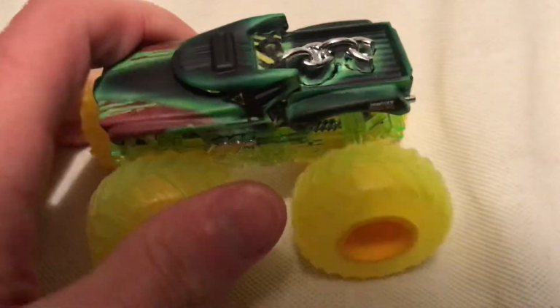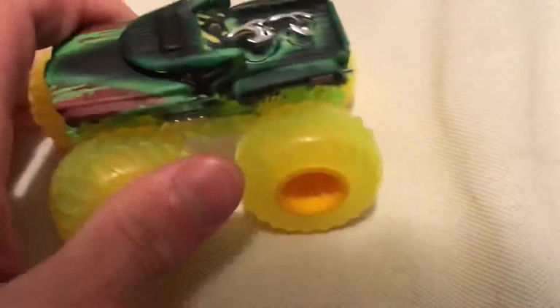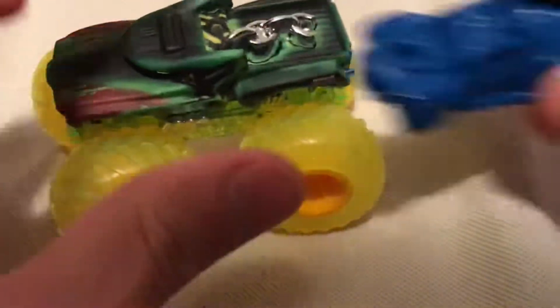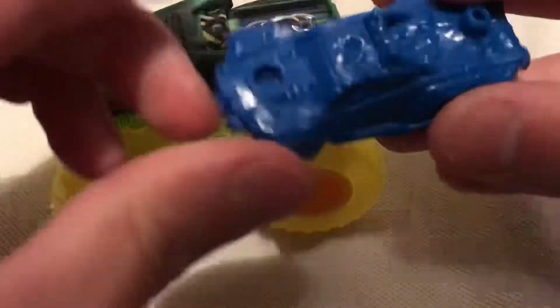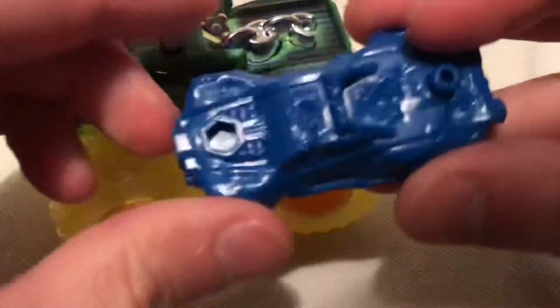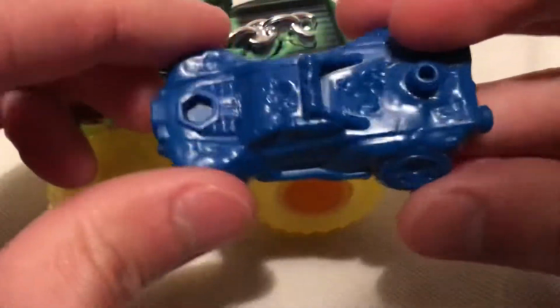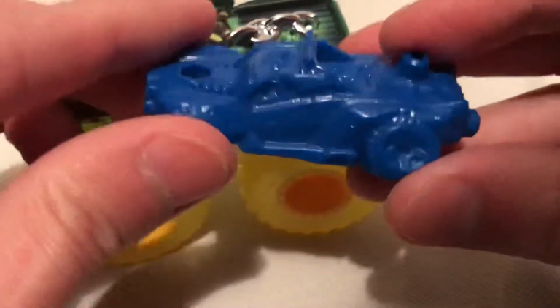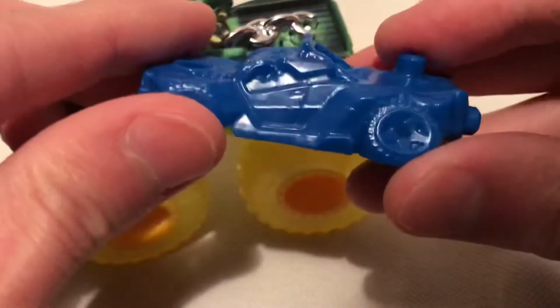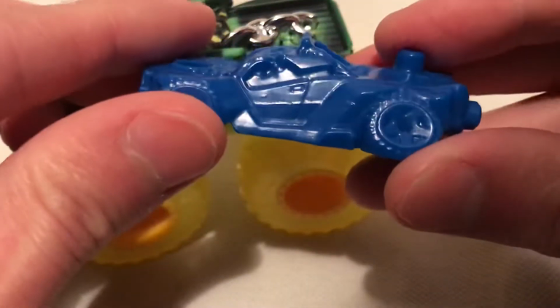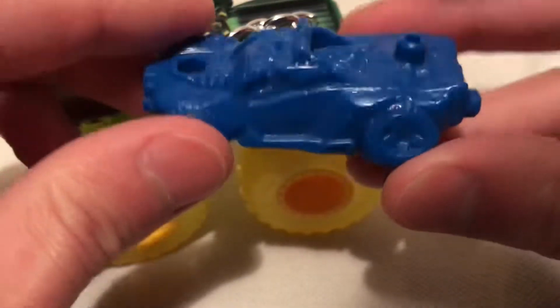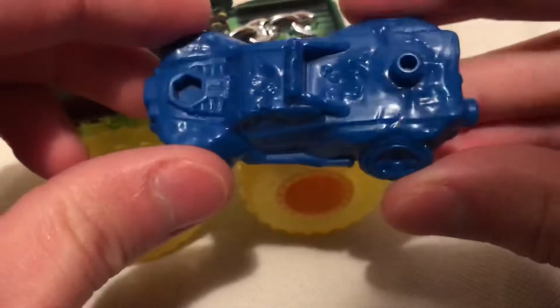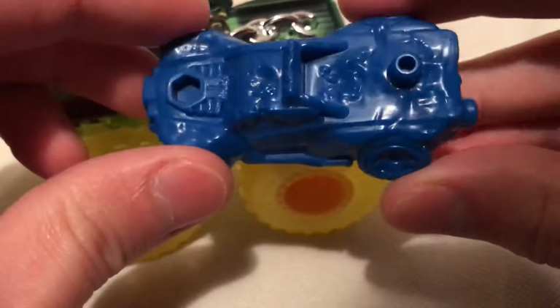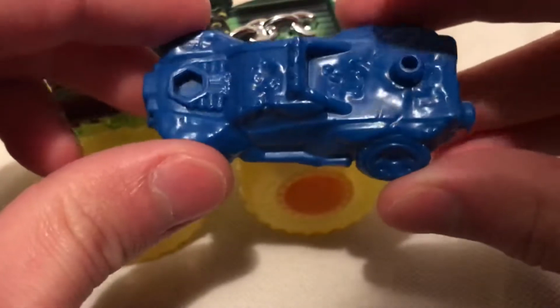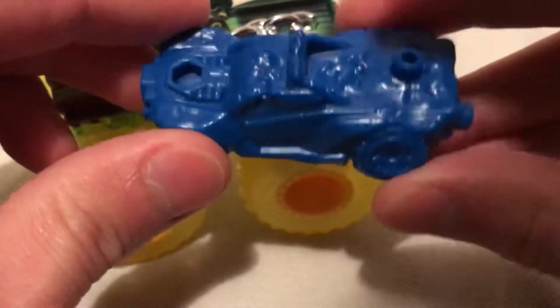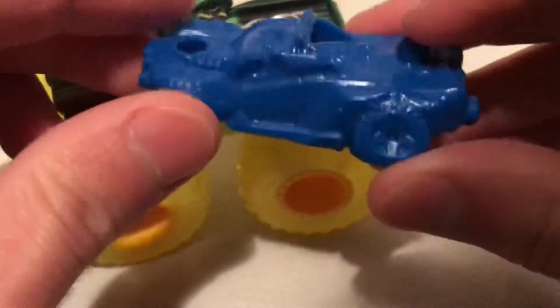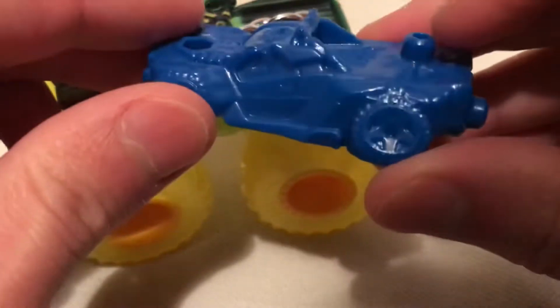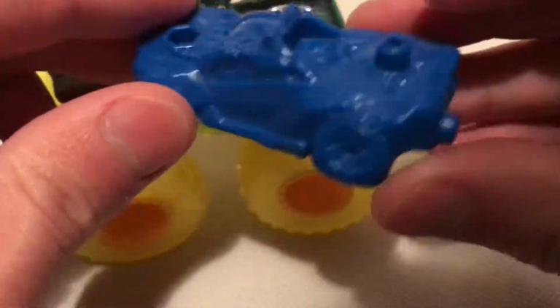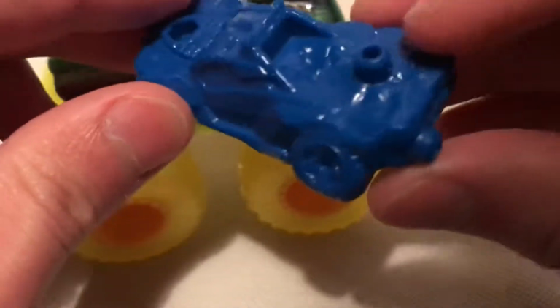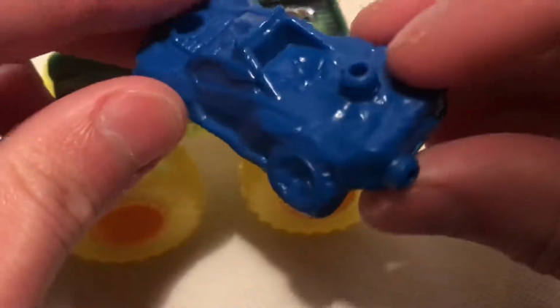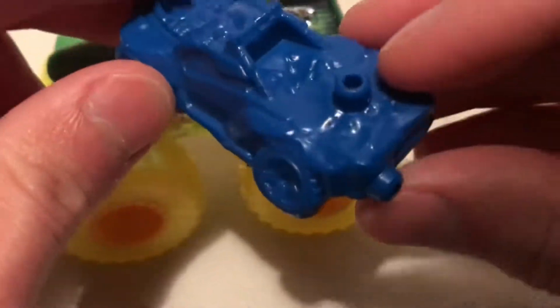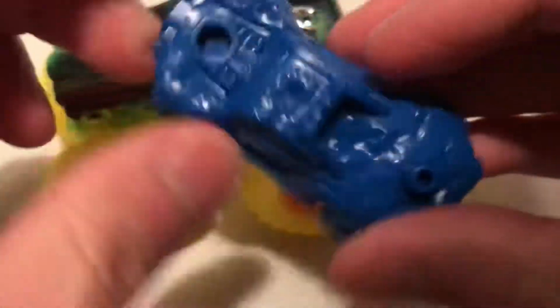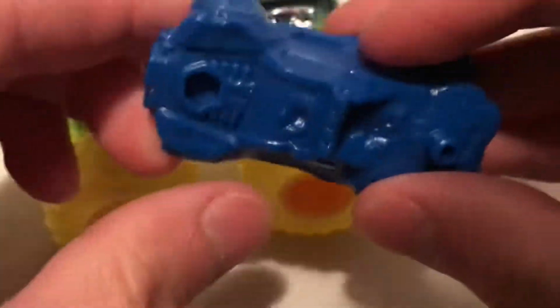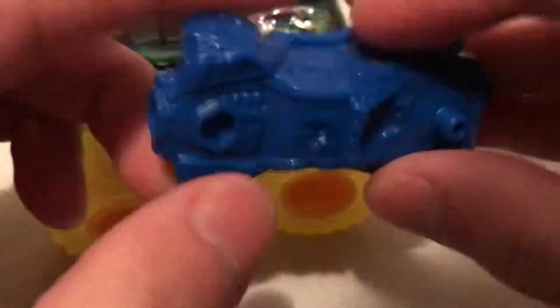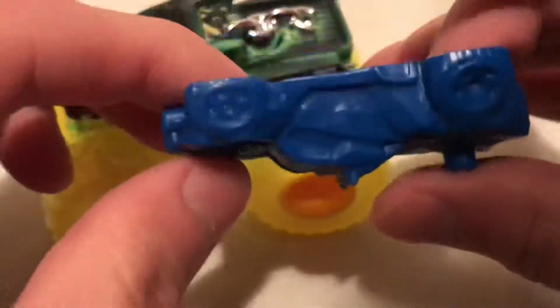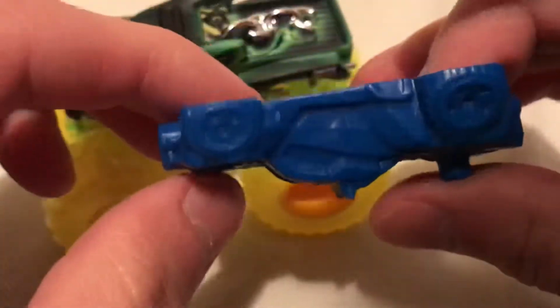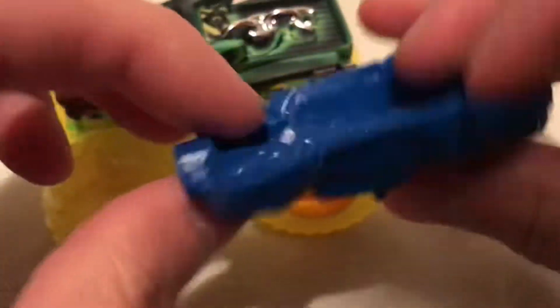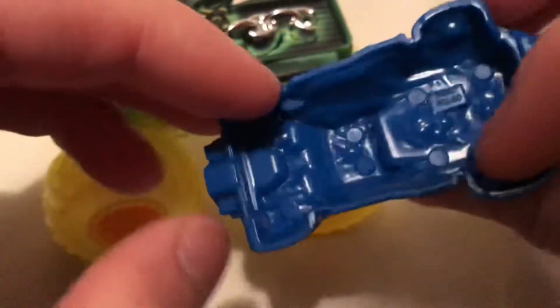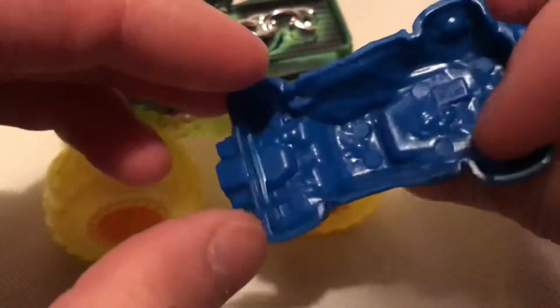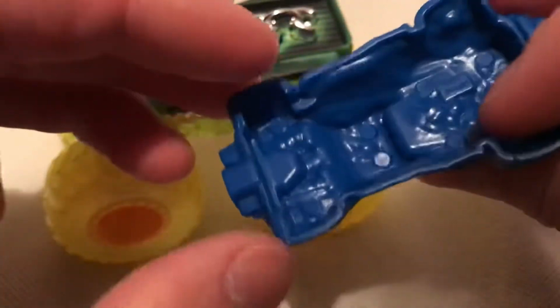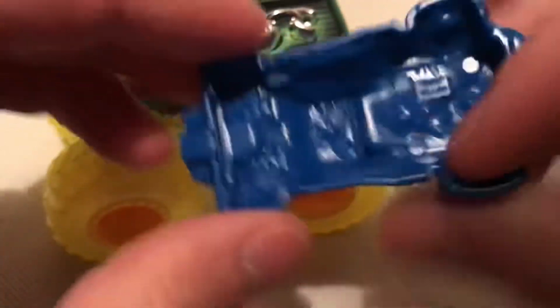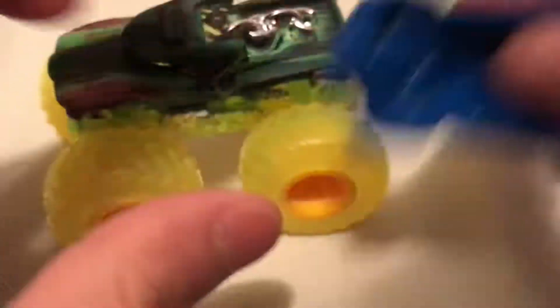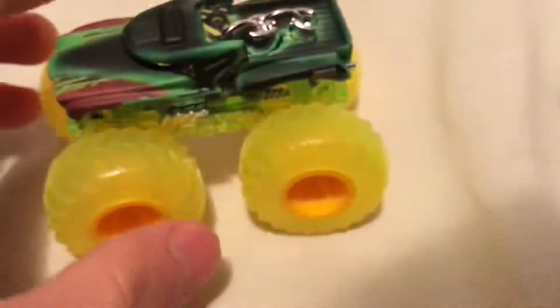You do get this little bonus plastic piece. If you get more than one, you can connect them together like a Lego, drive over them, whatnot — so it's kind of cool.